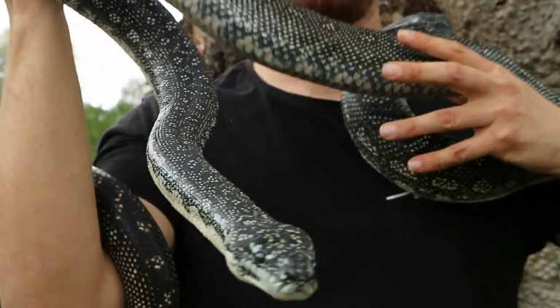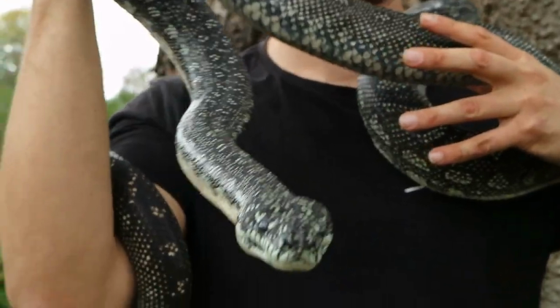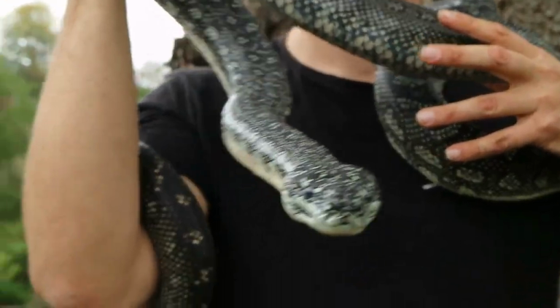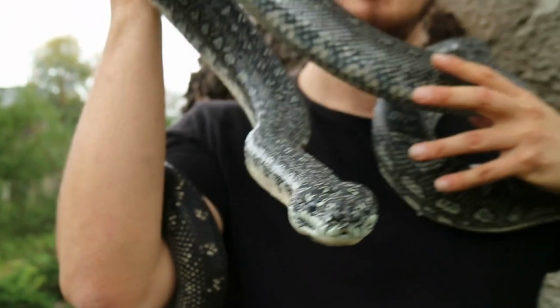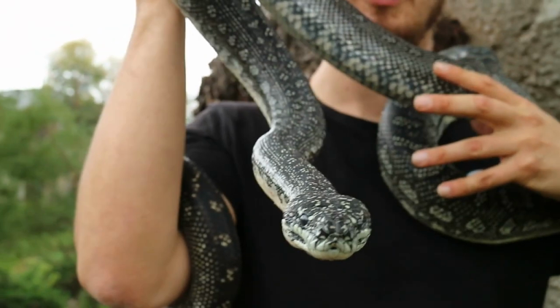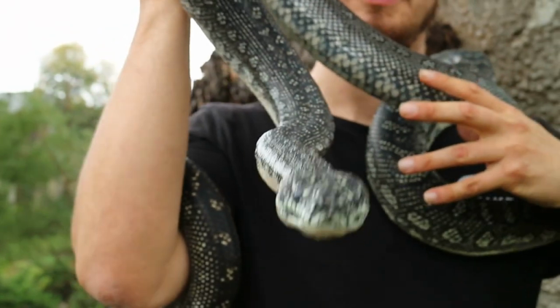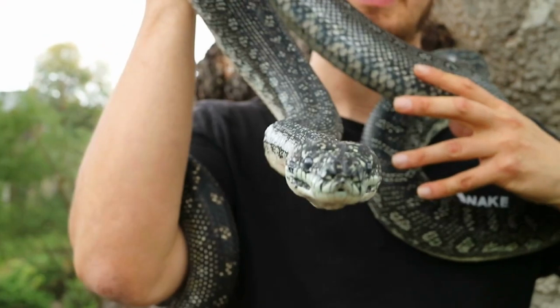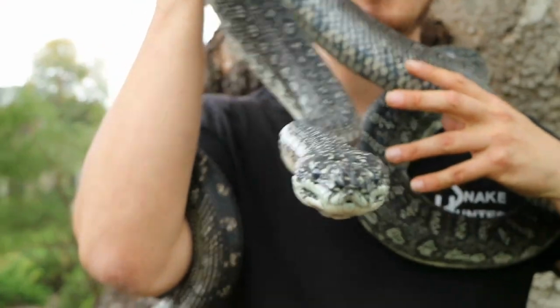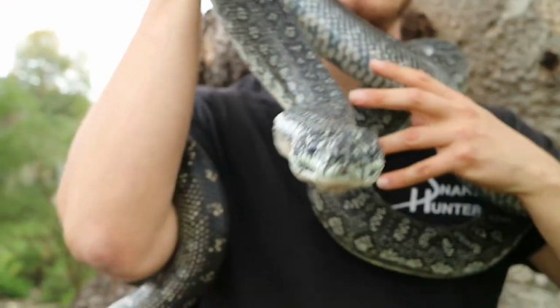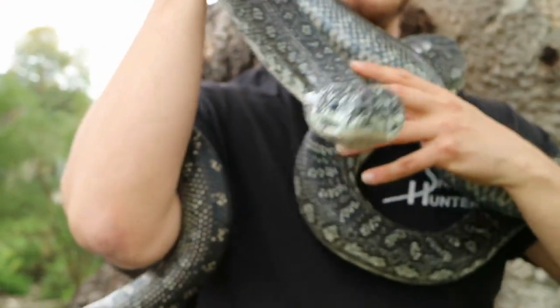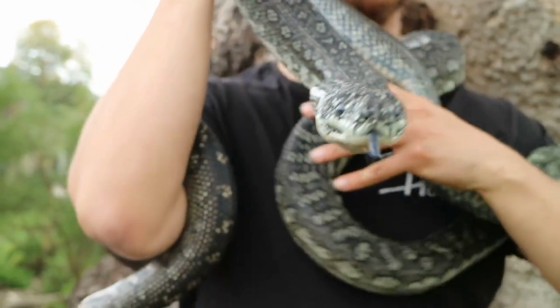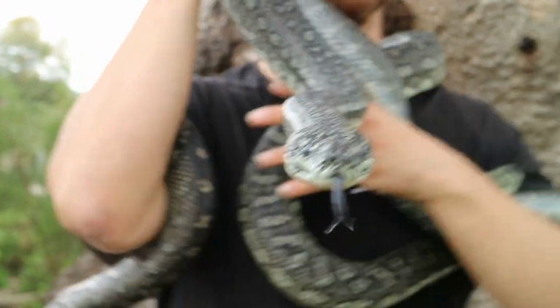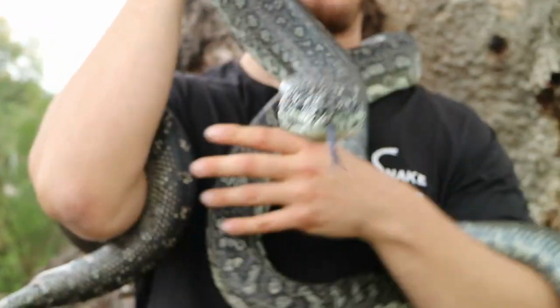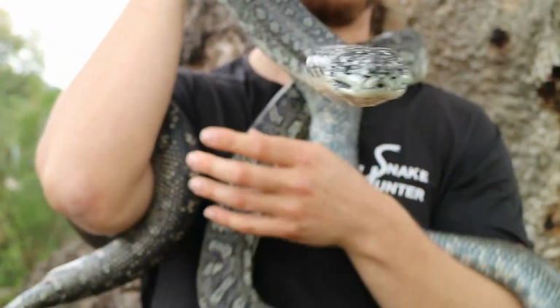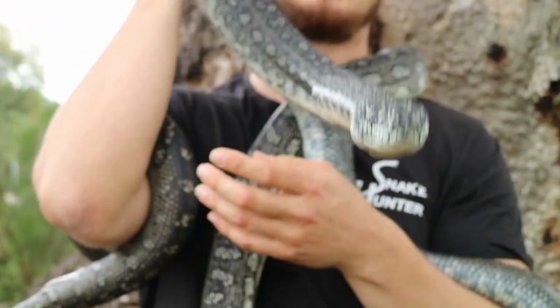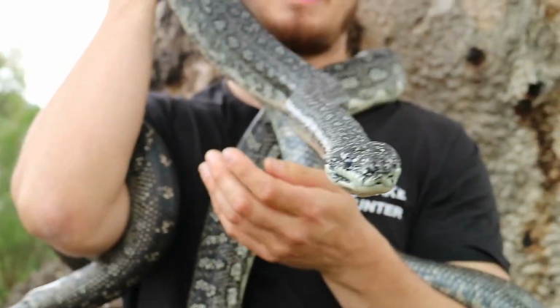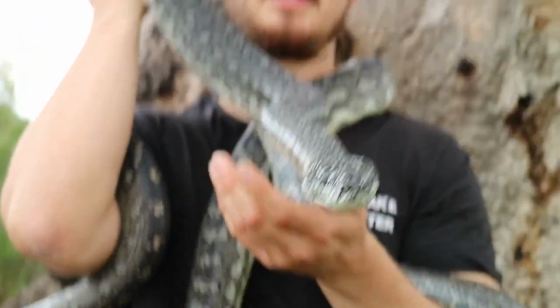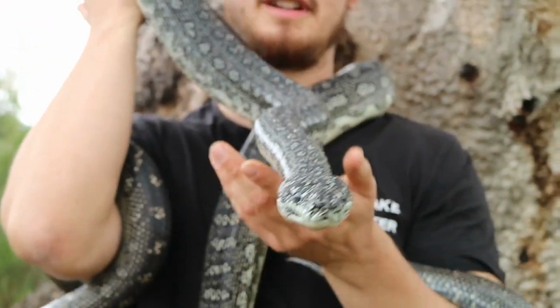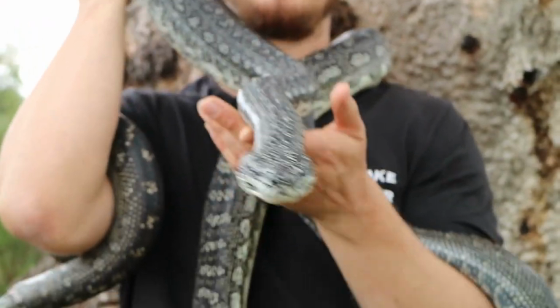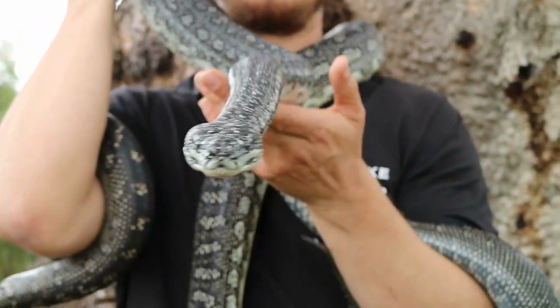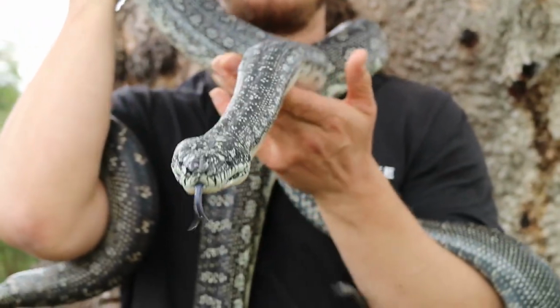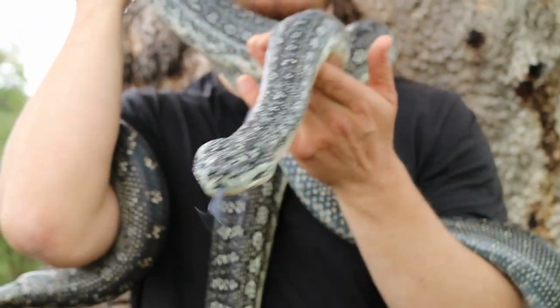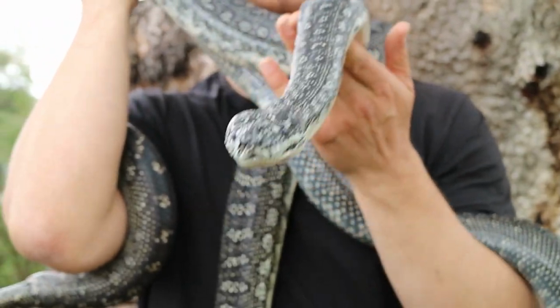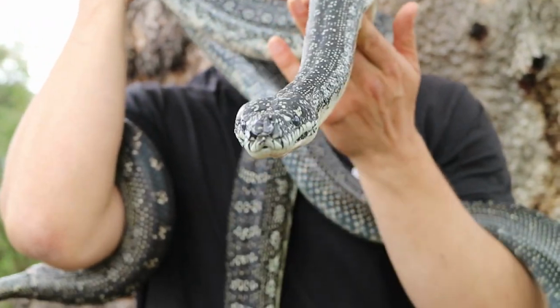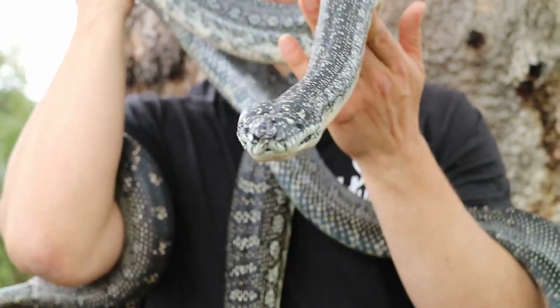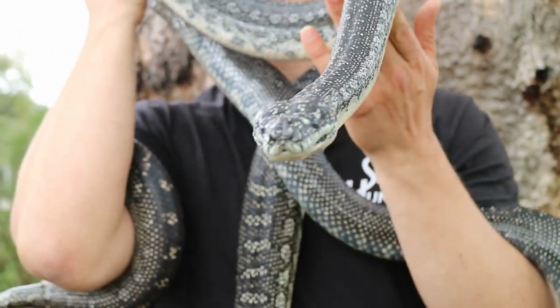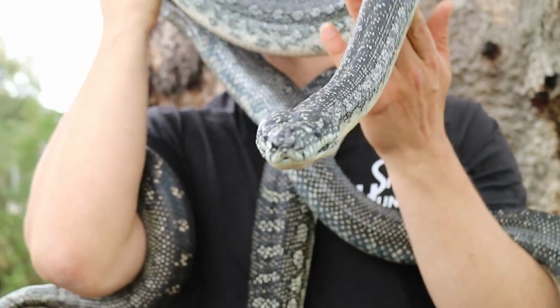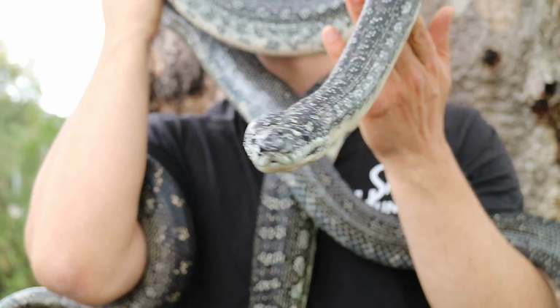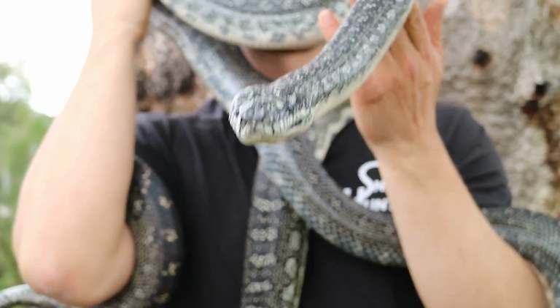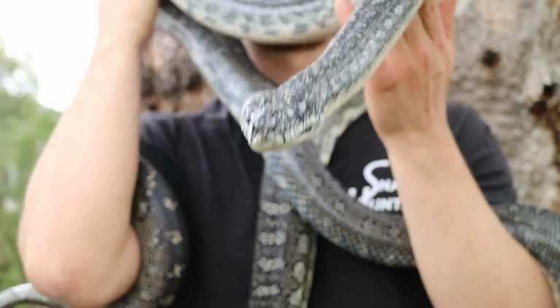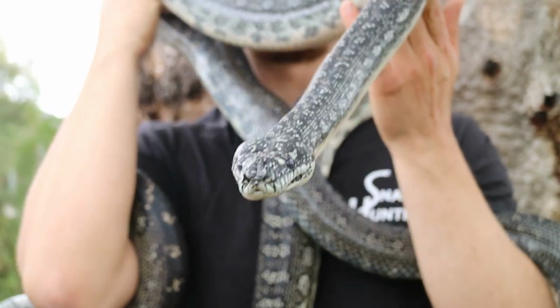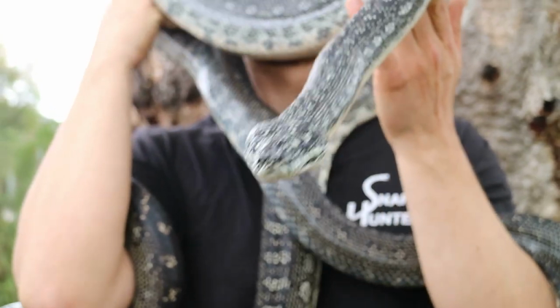Like all pythons, diamond pythons are constrictors and that means that they squeeze their prey and suffocate it so that way they can eat it.